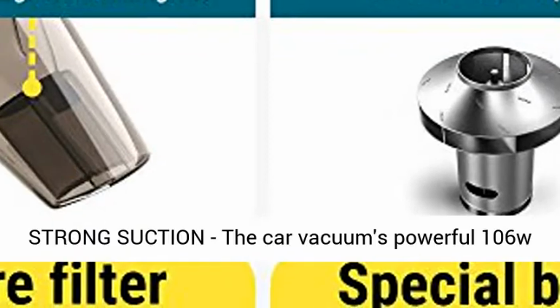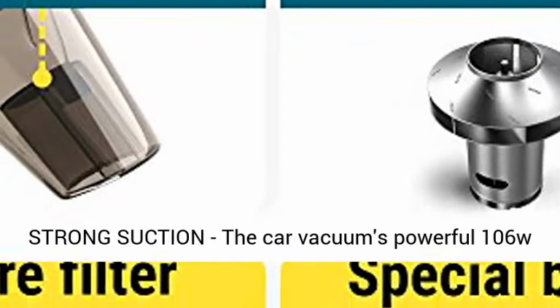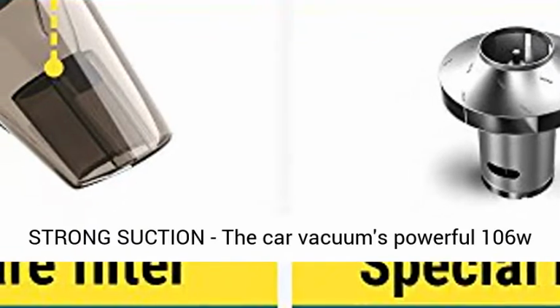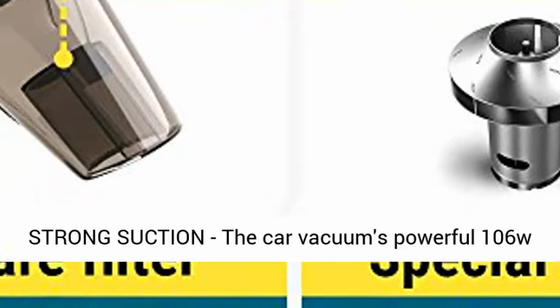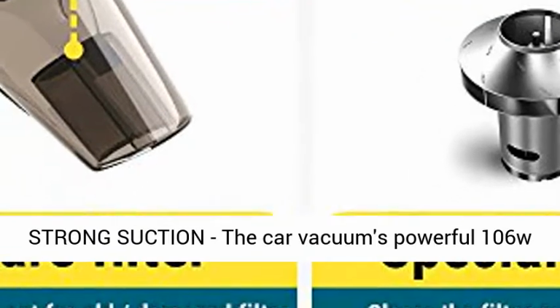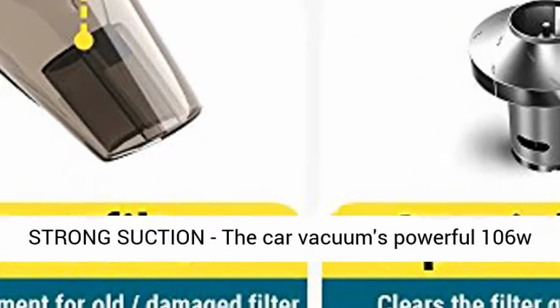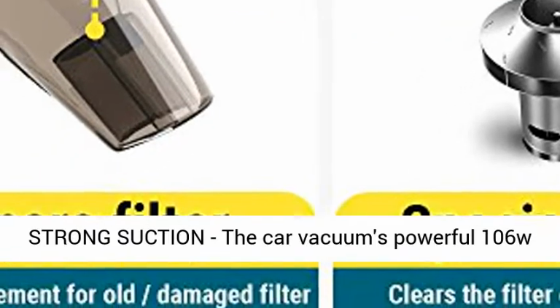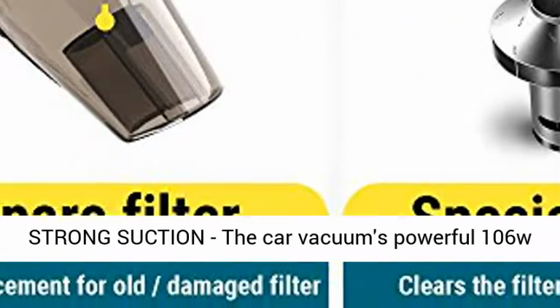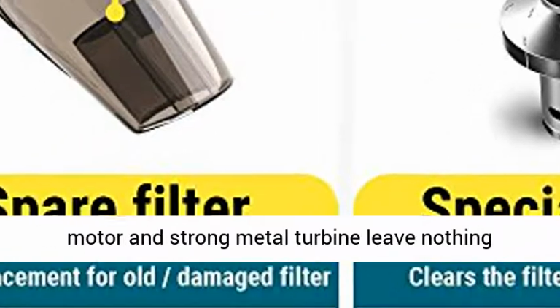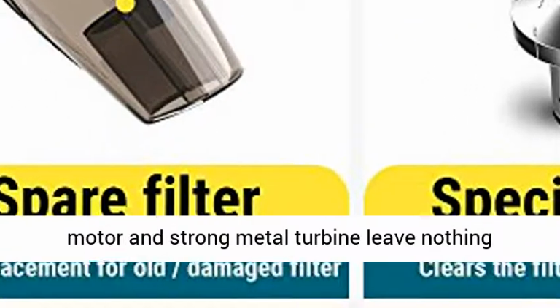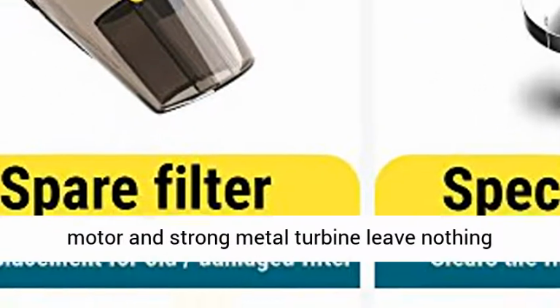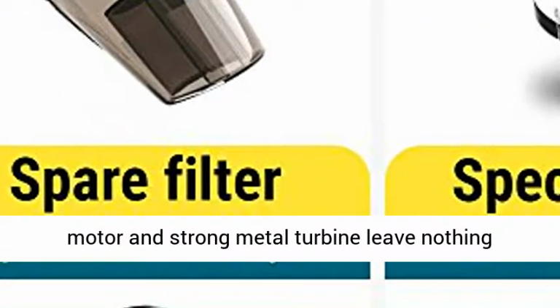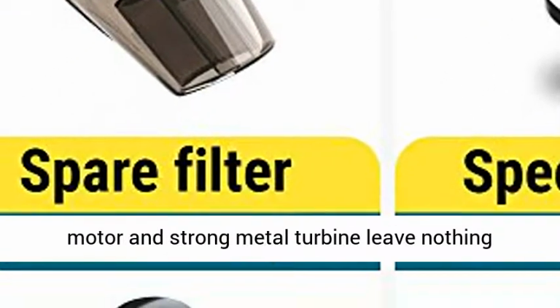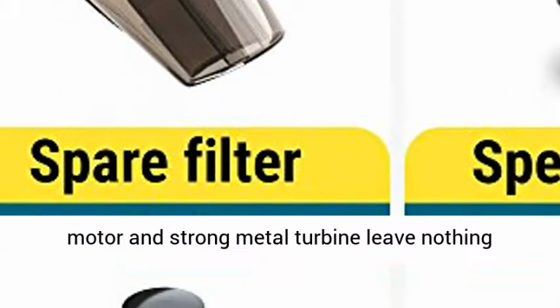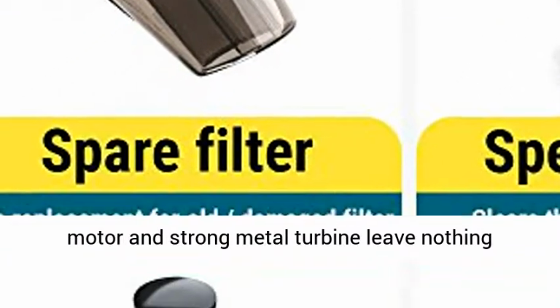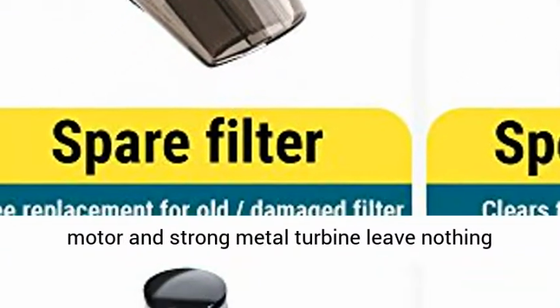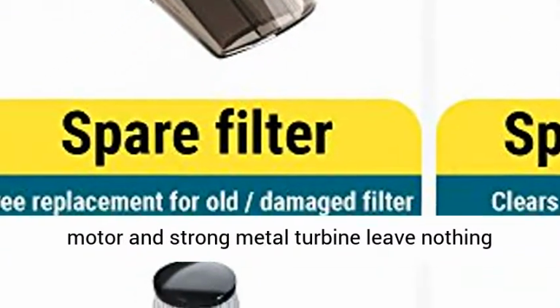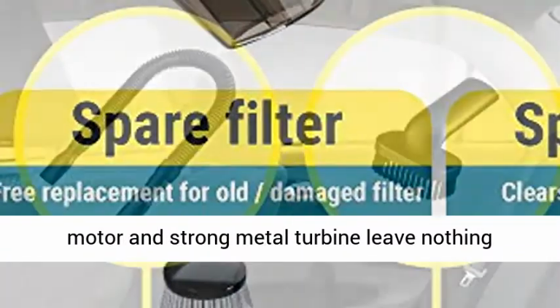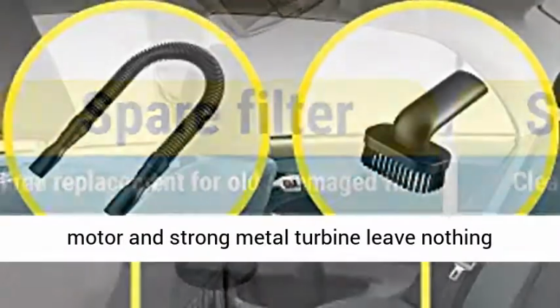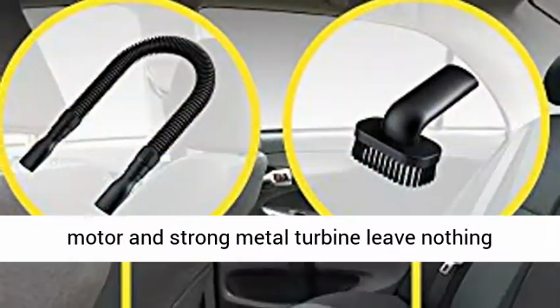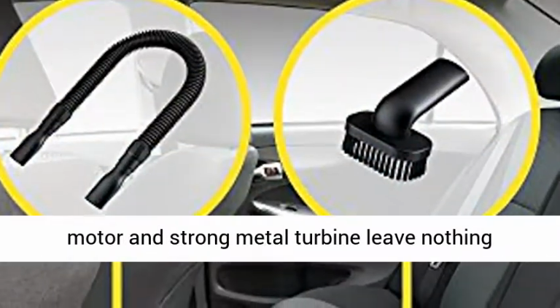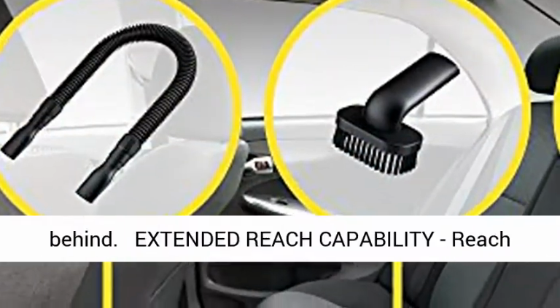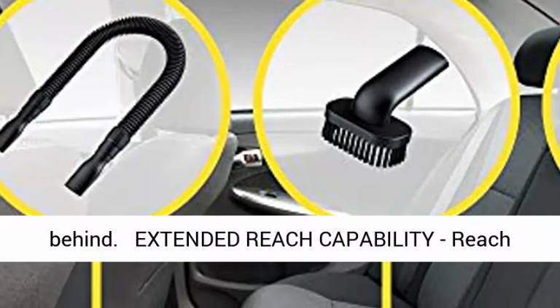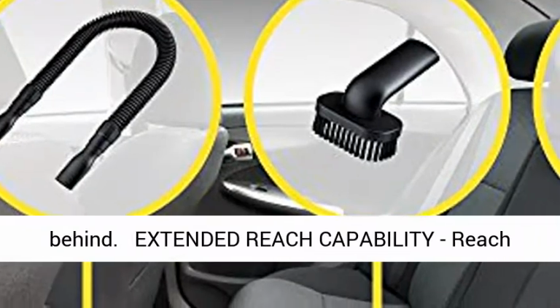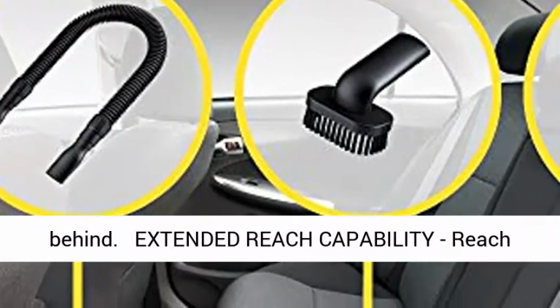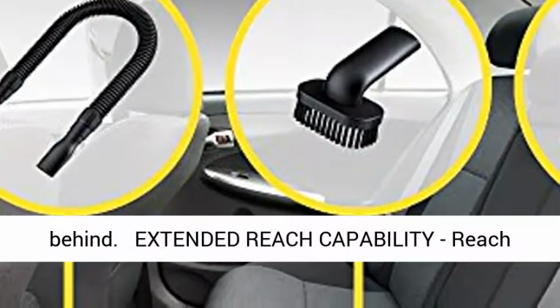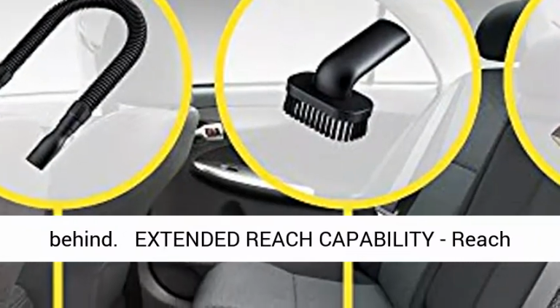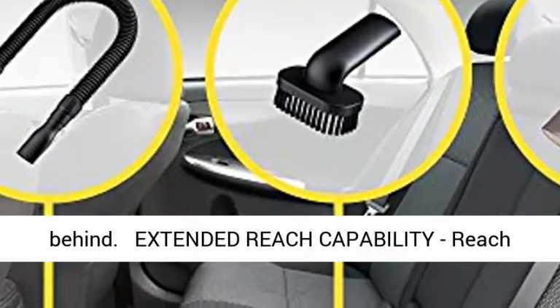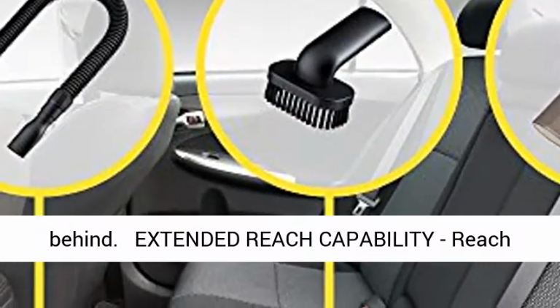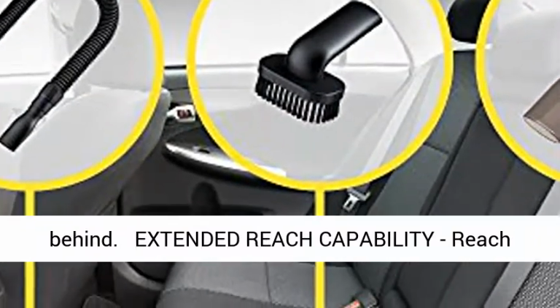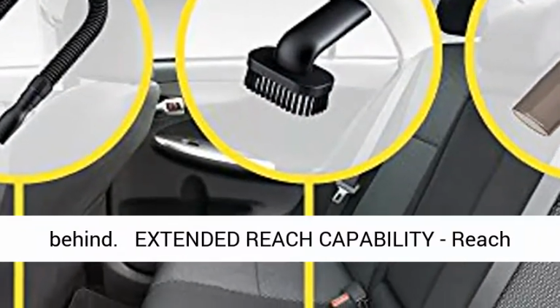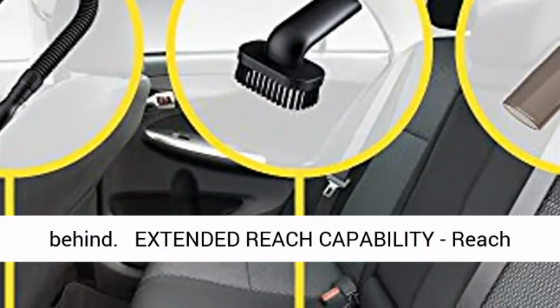Strong suction — the car vacuum's powerful 106W motor and strong metal turbine leave nothing behind.